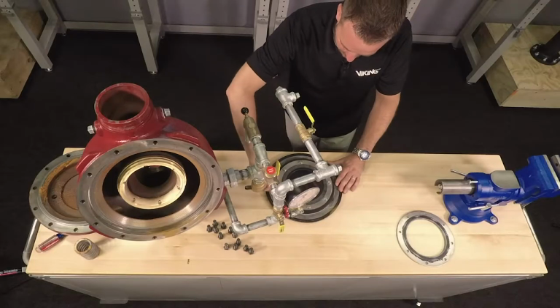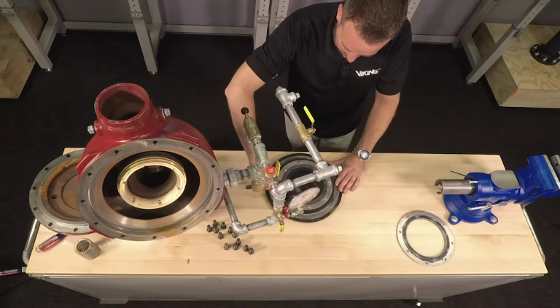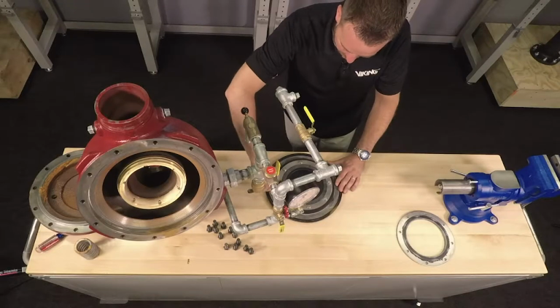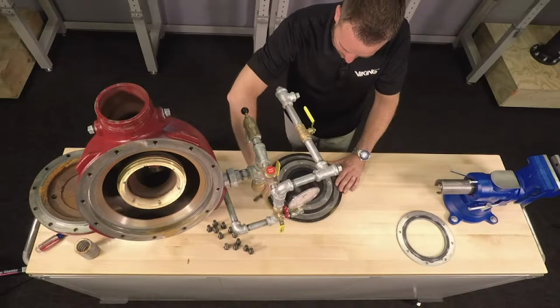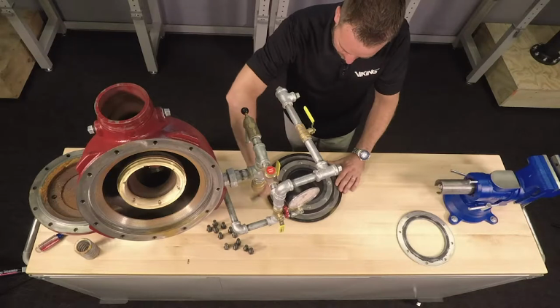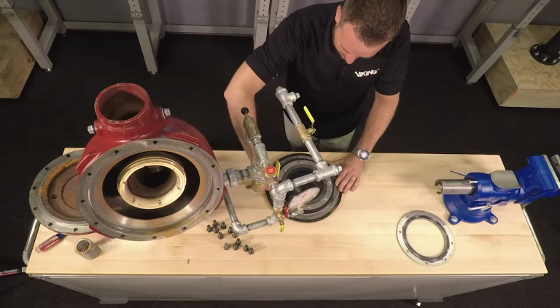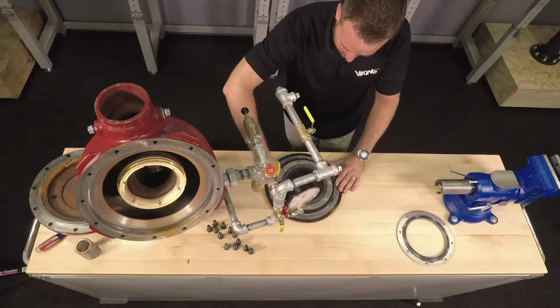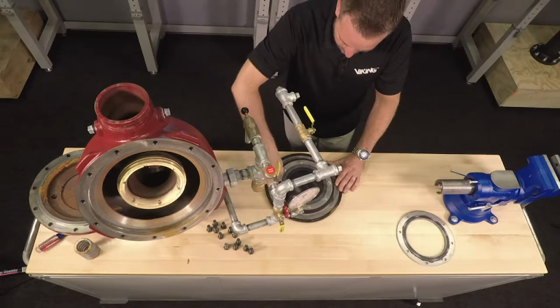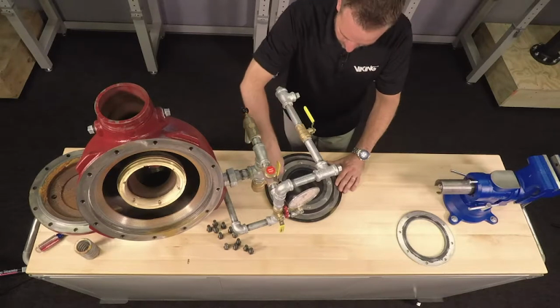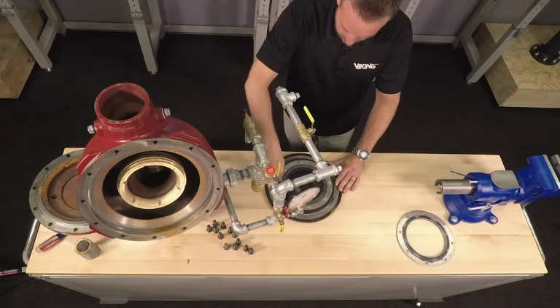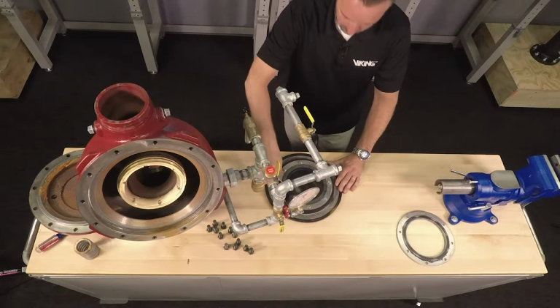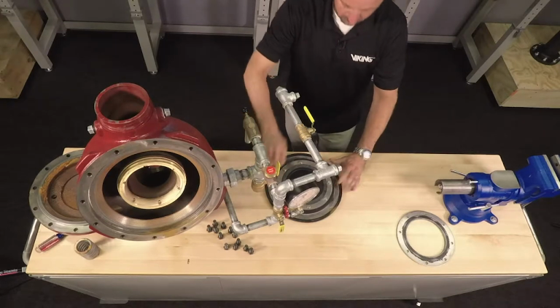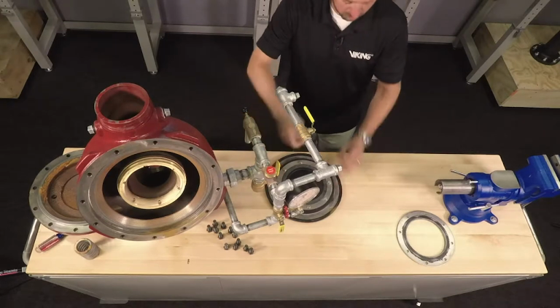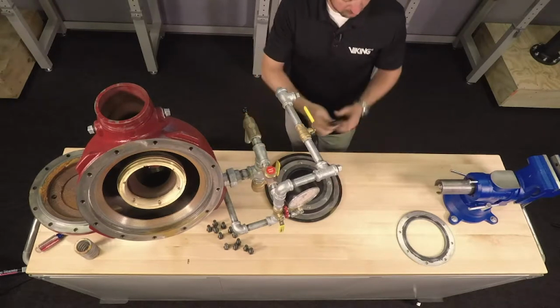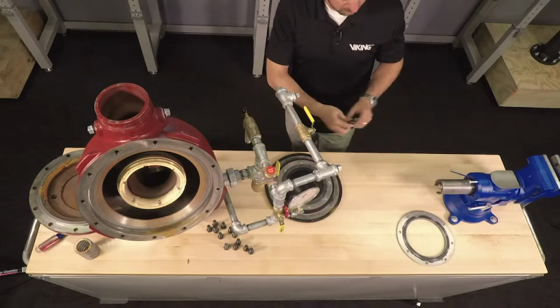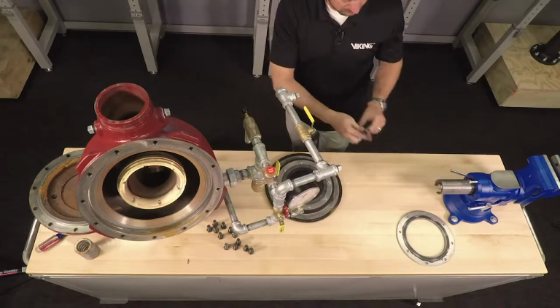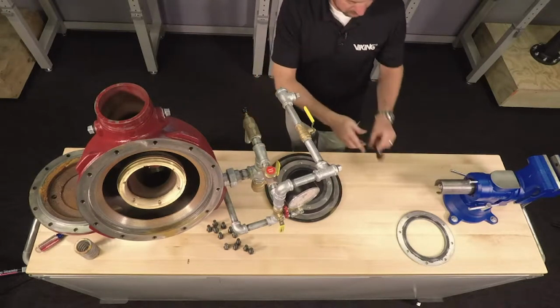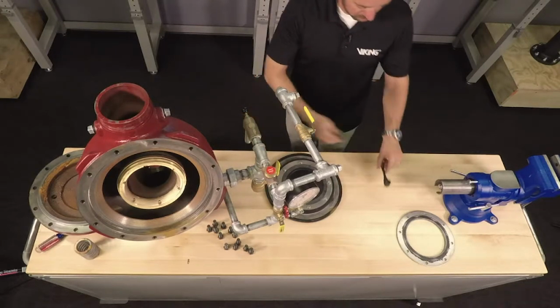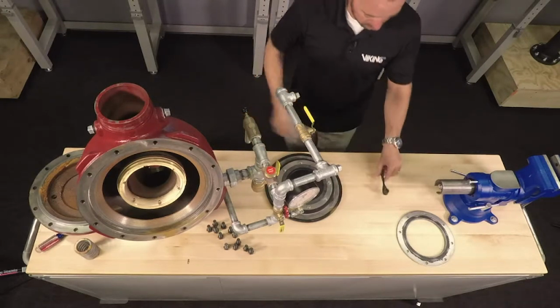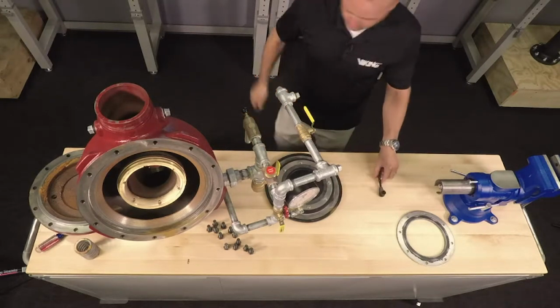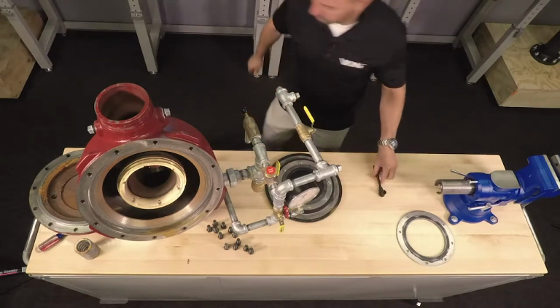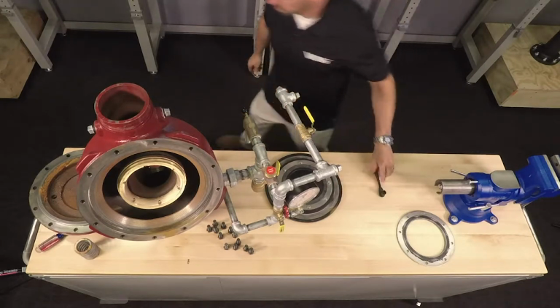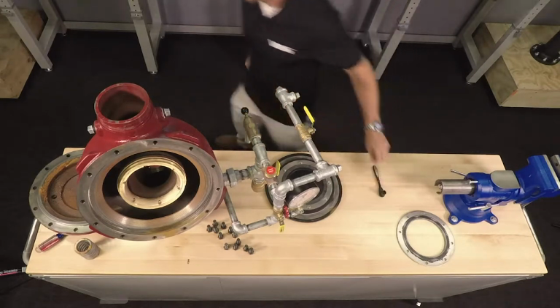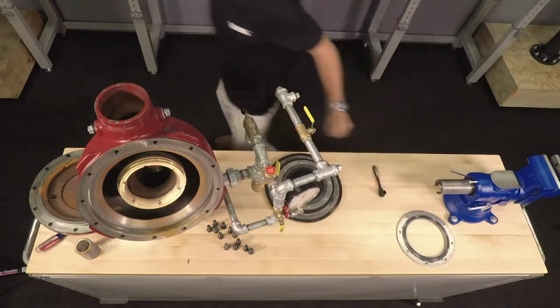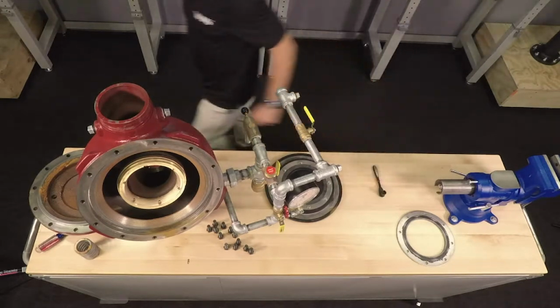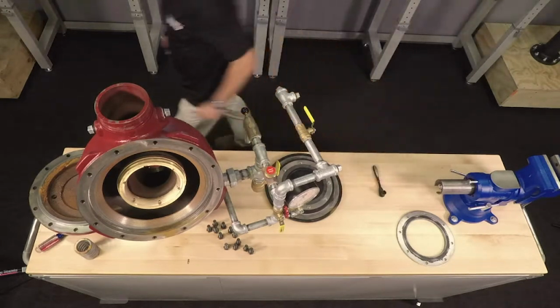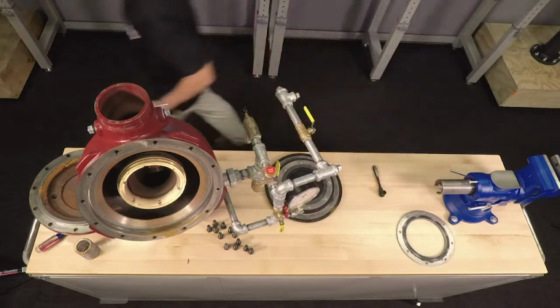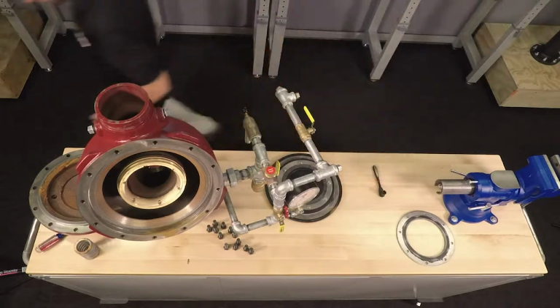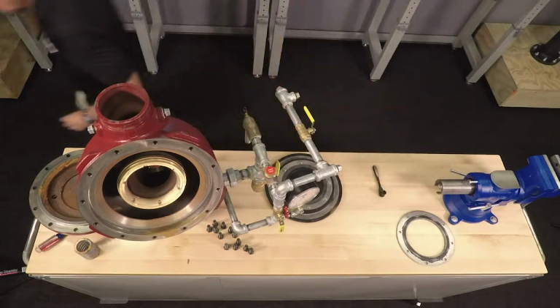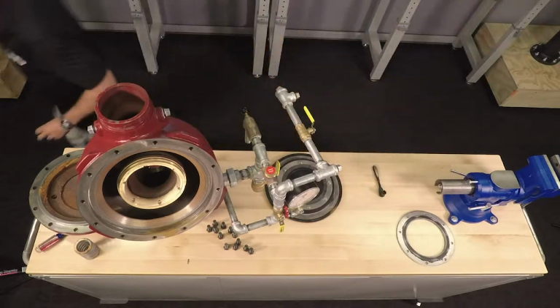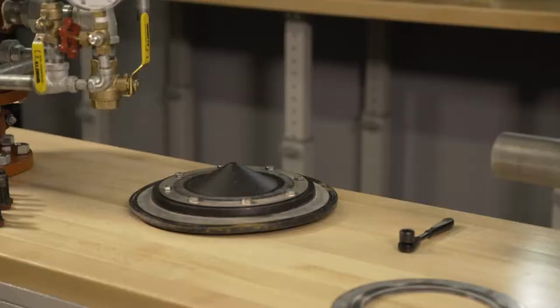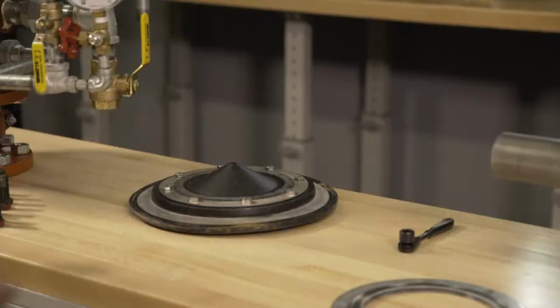With the clapper assembly reassembled, it can now be placed back into the valve.